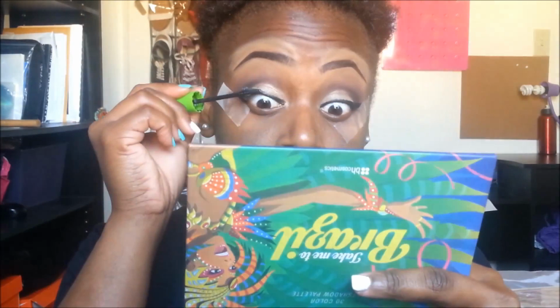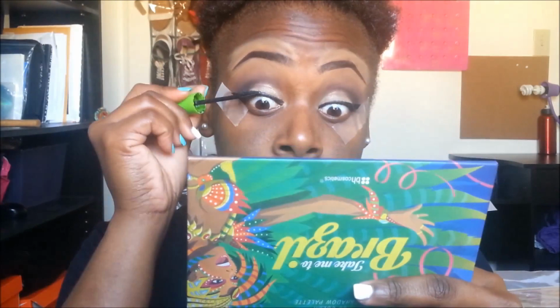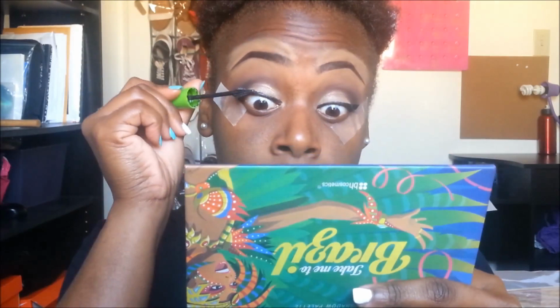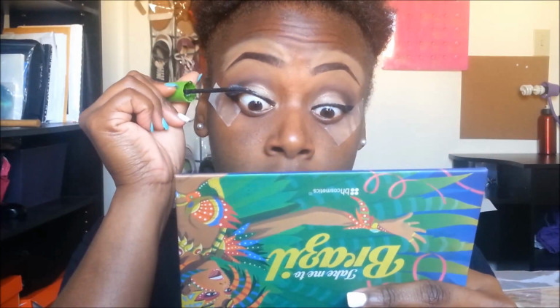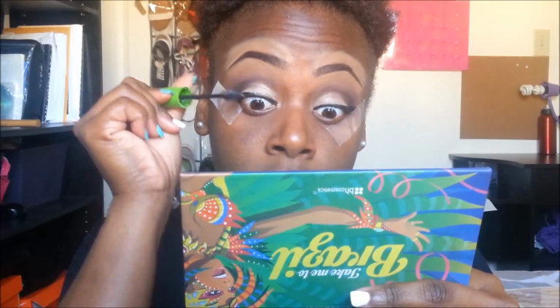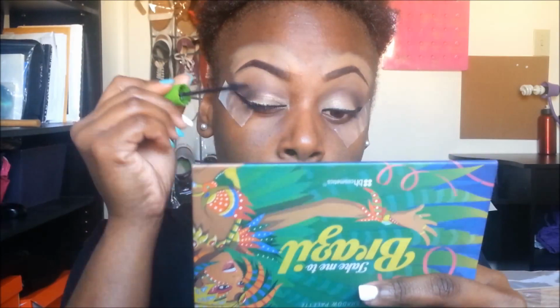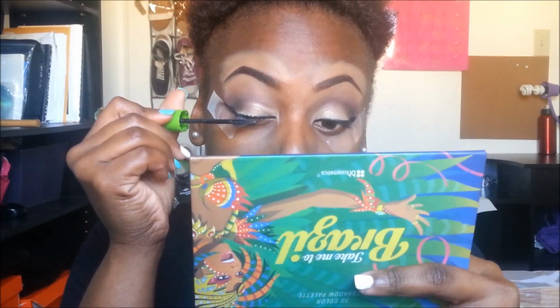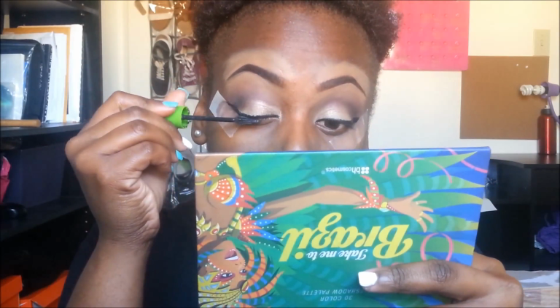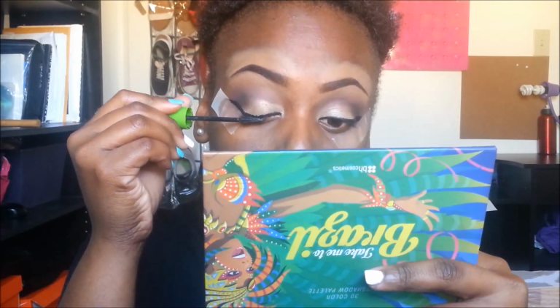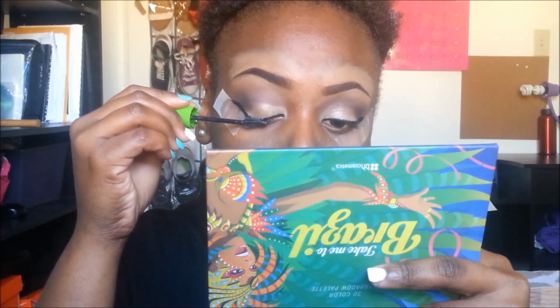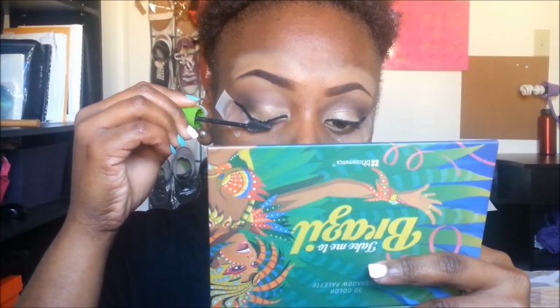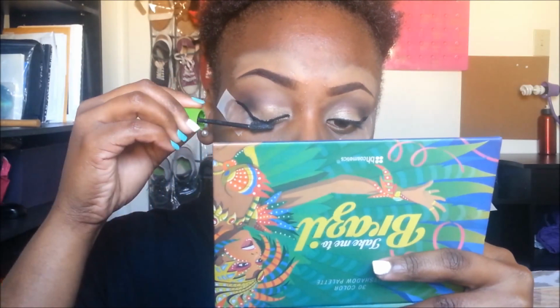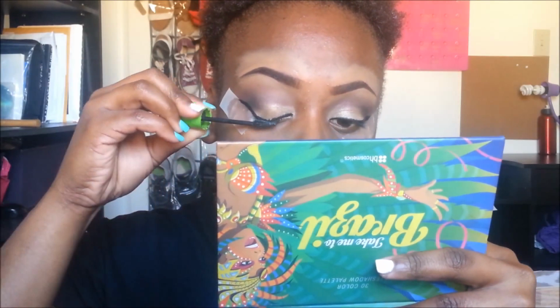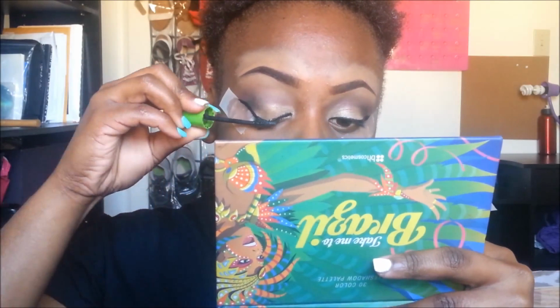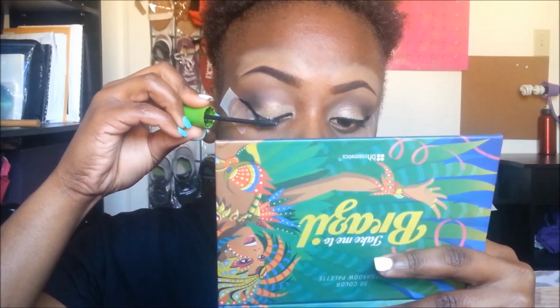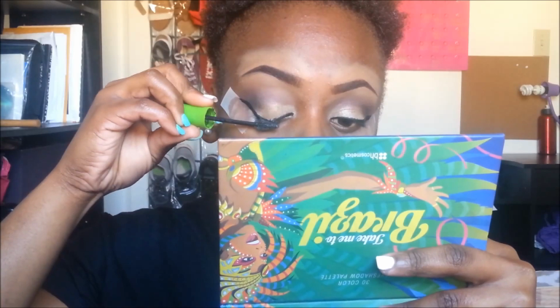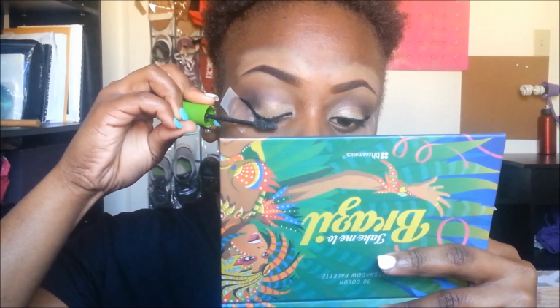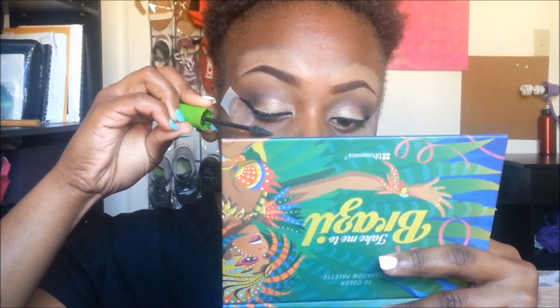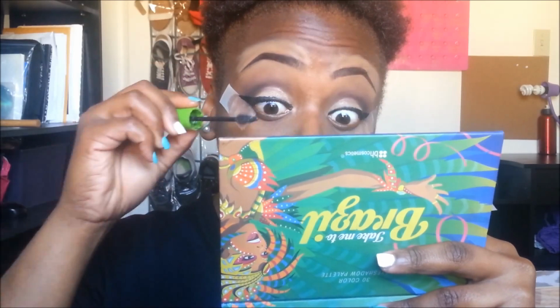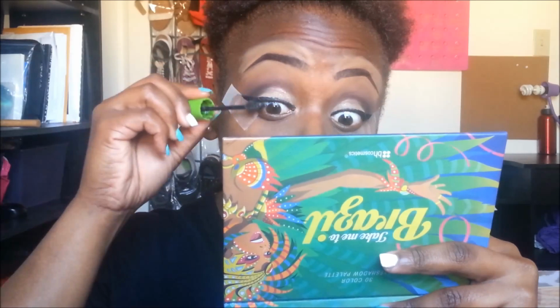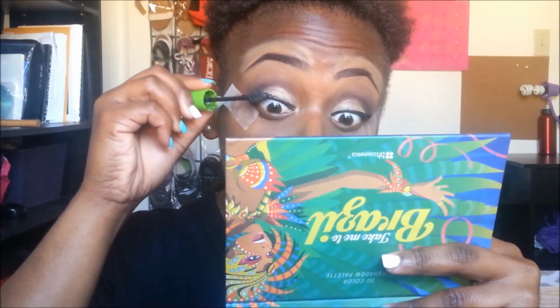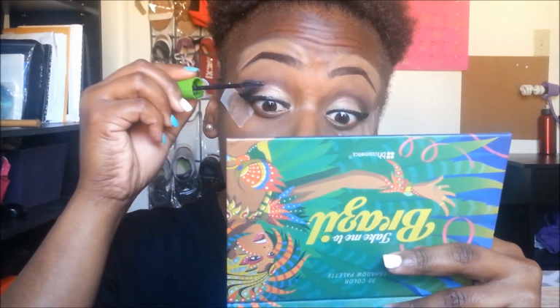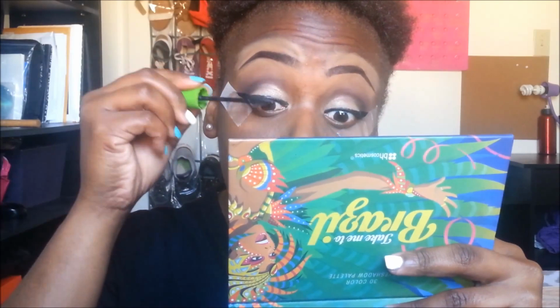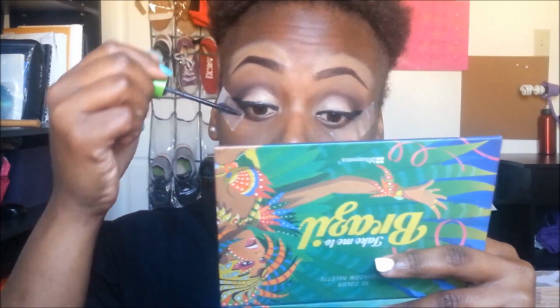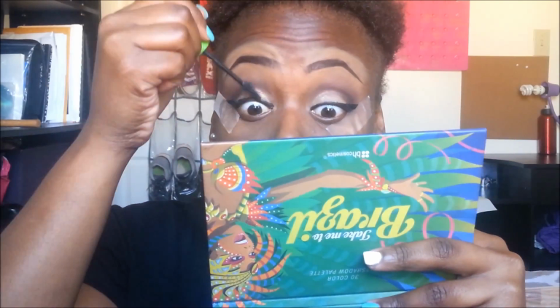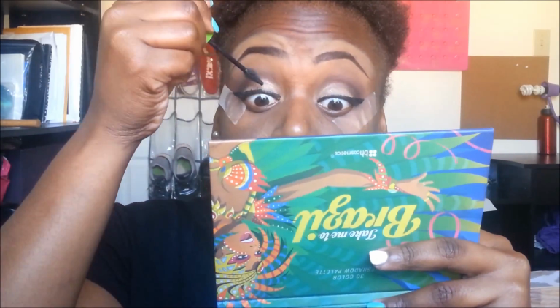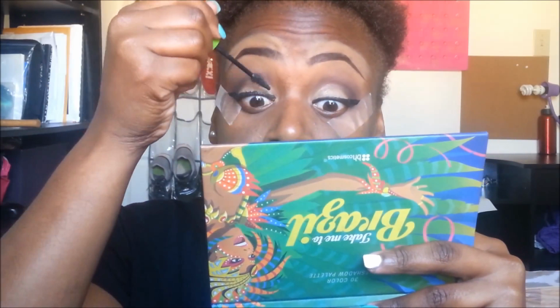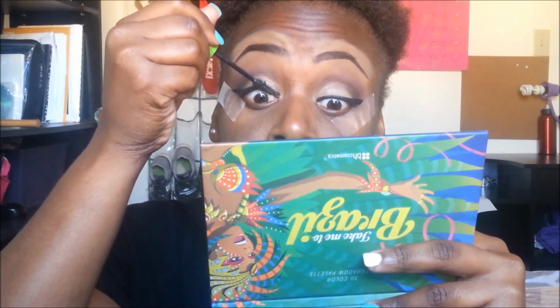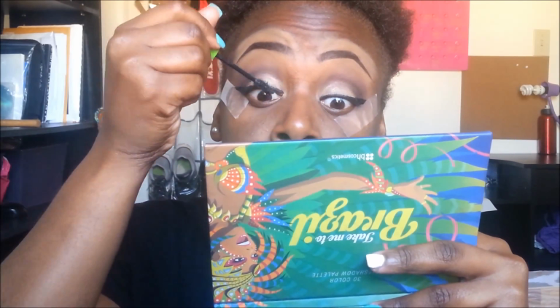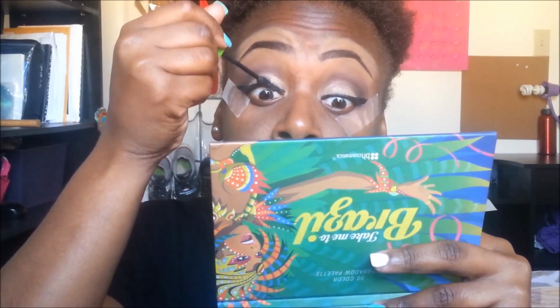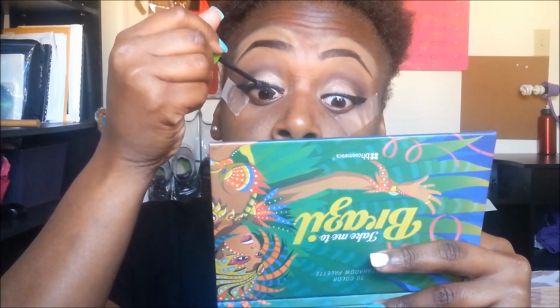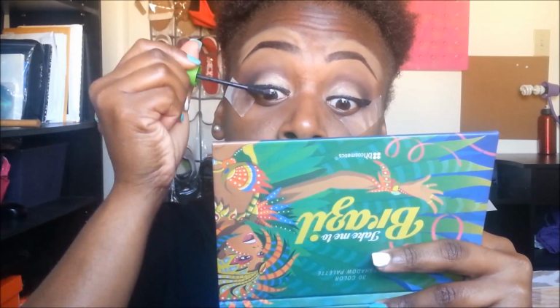I did a winged liner off camera, and now I'm just applying mascara to the upper eyelashes.